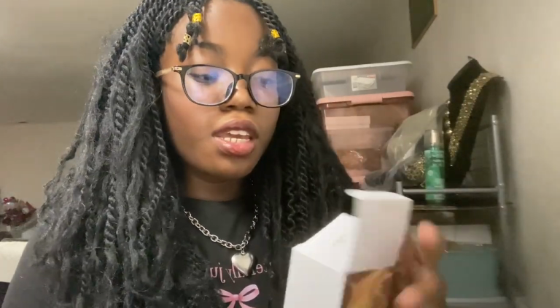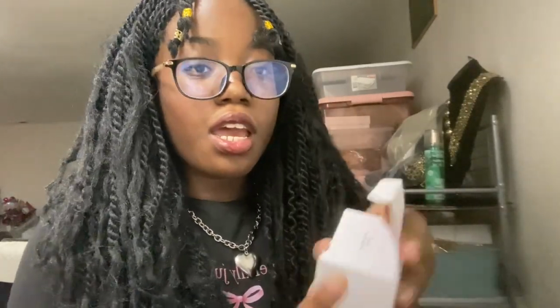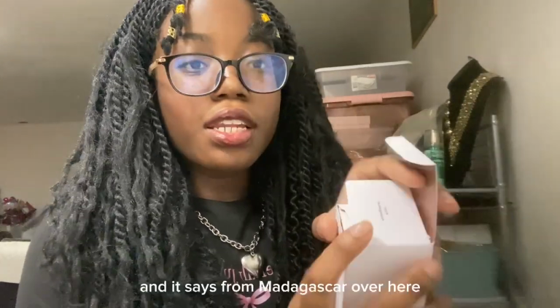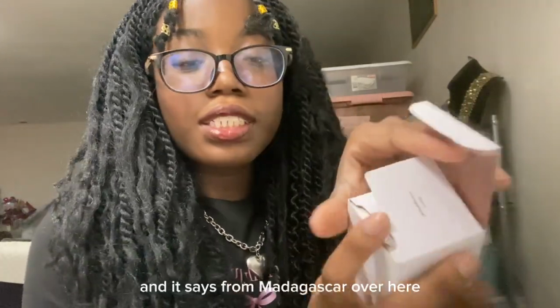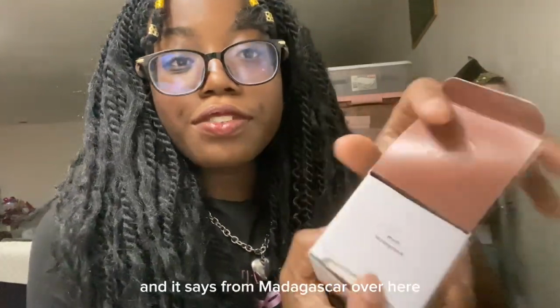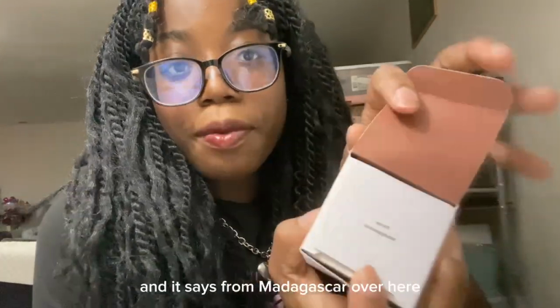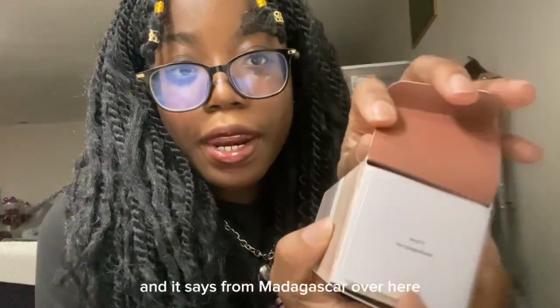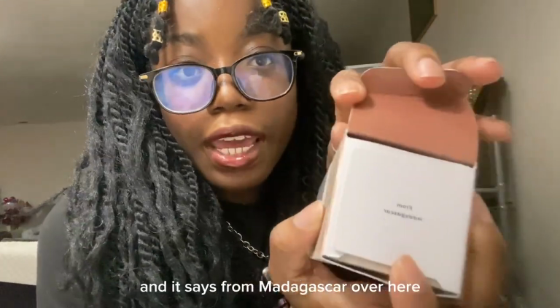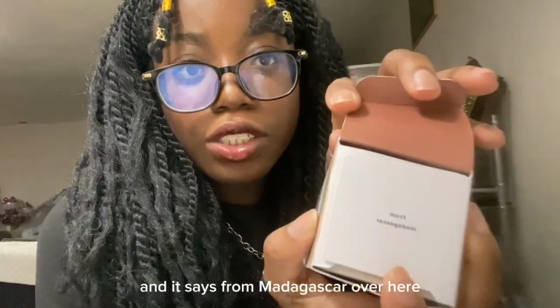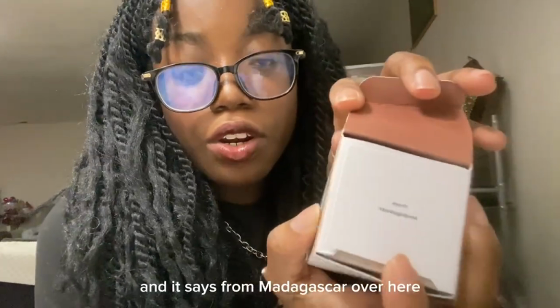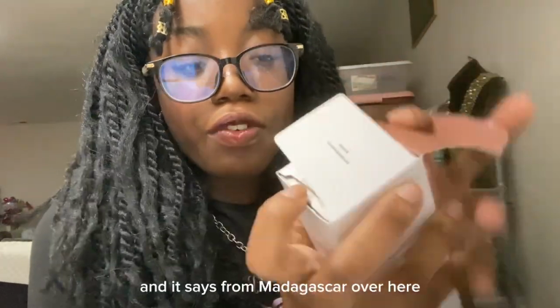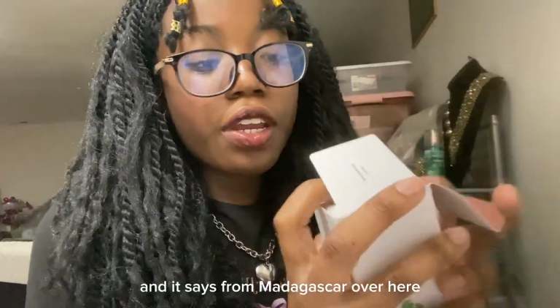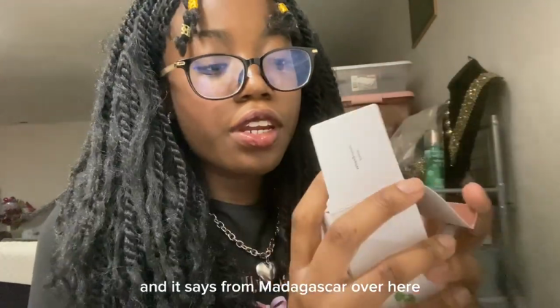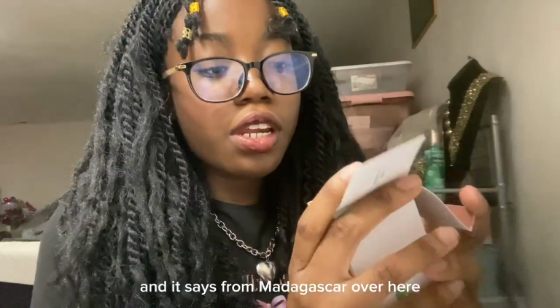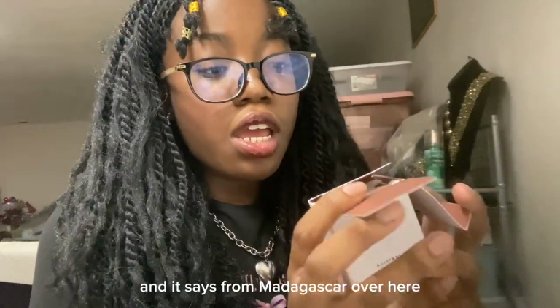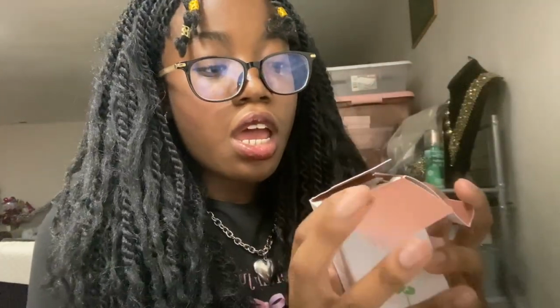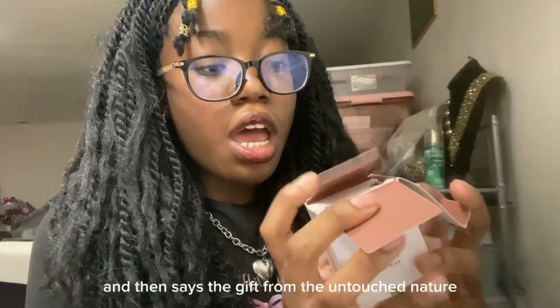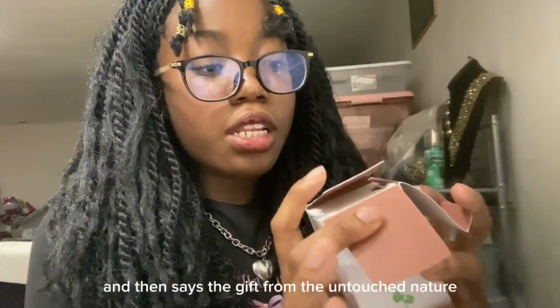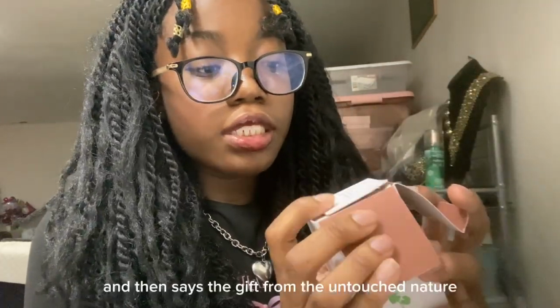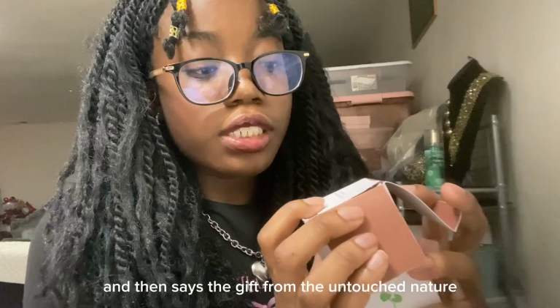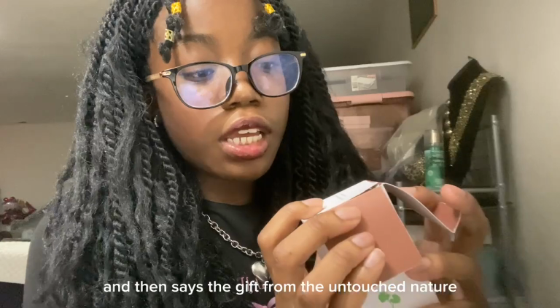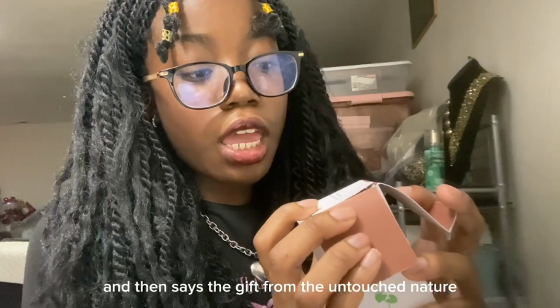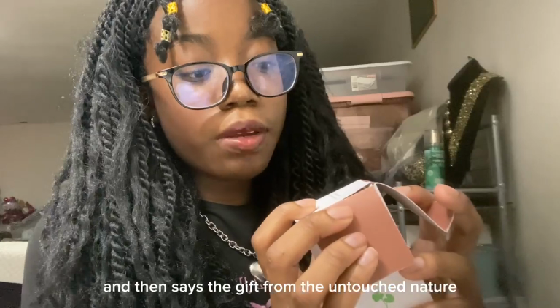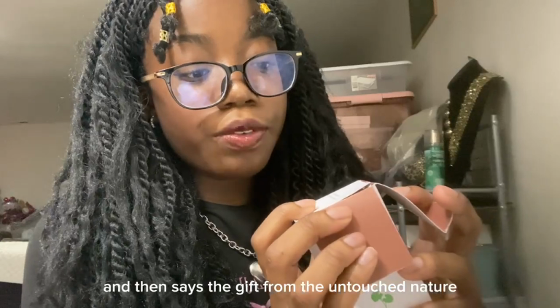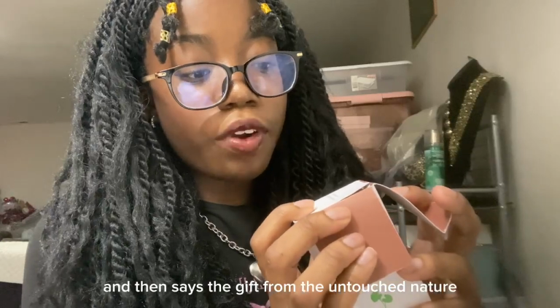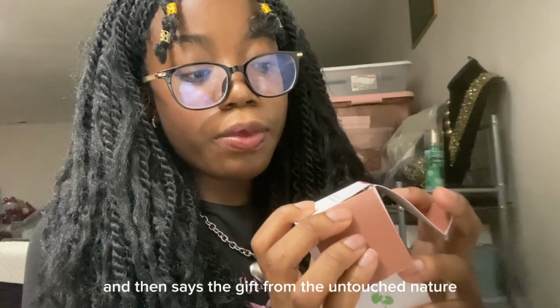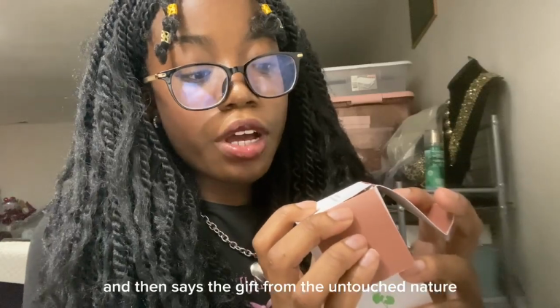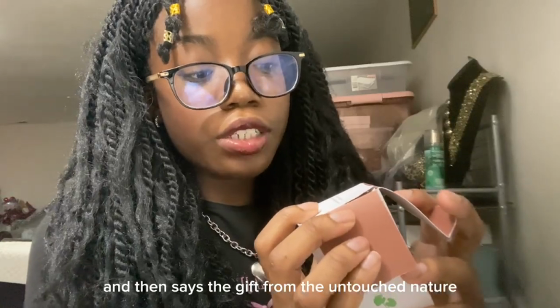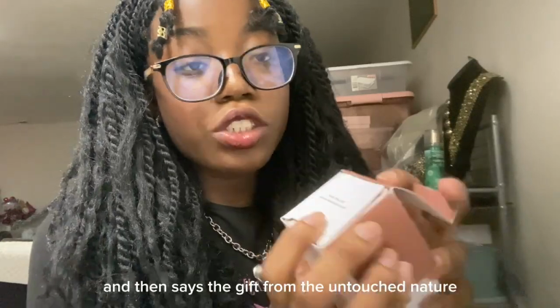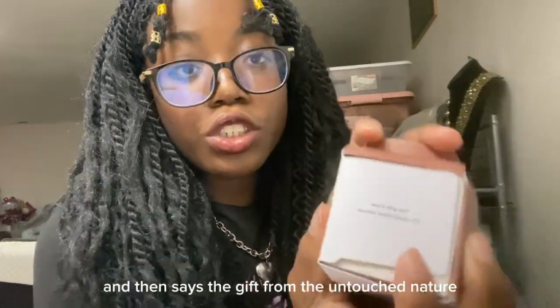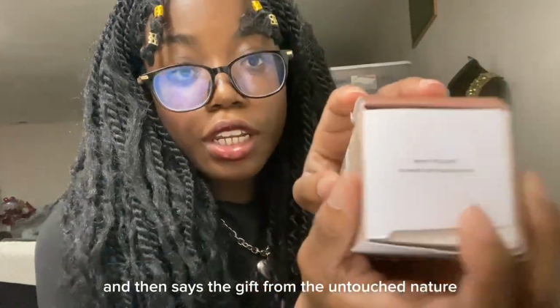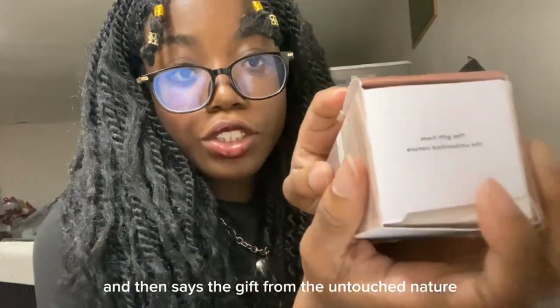And it says from Madagascar over here — 'the gift from the untouched nature.'